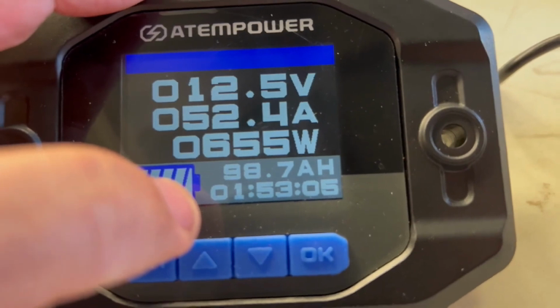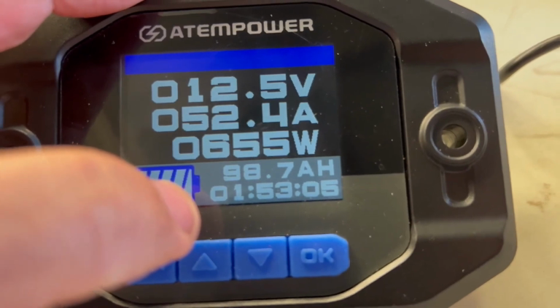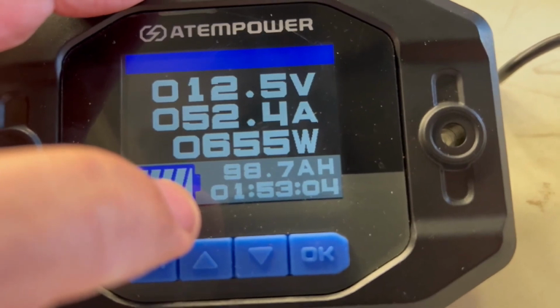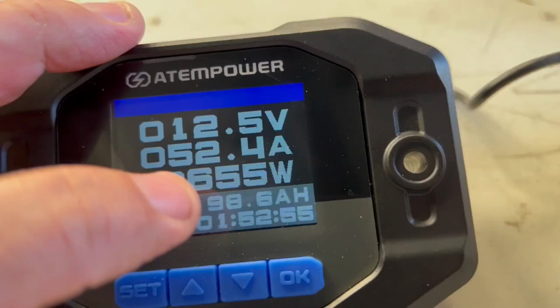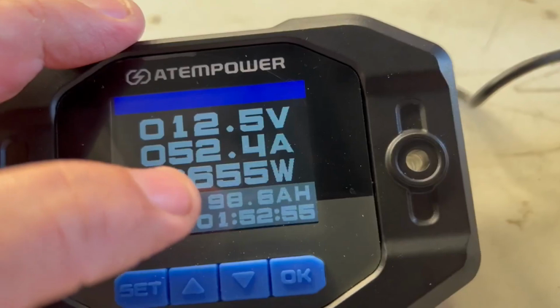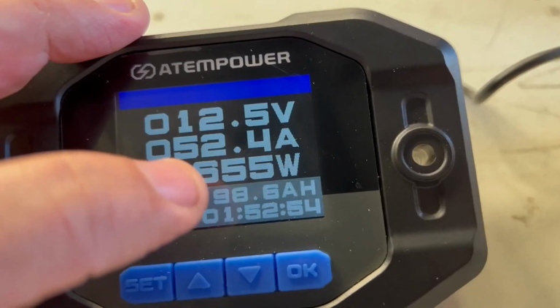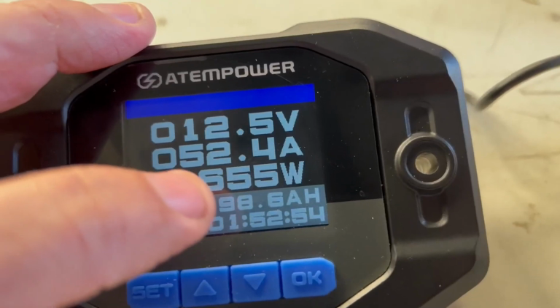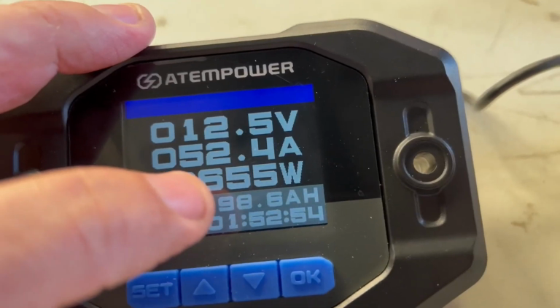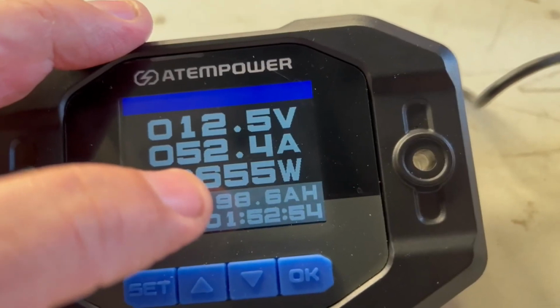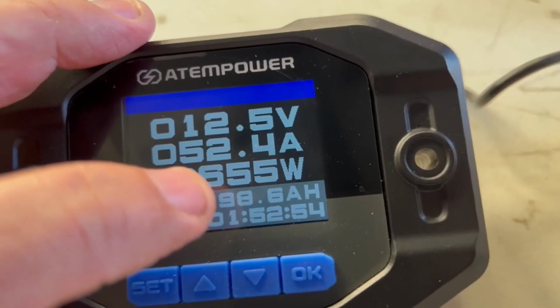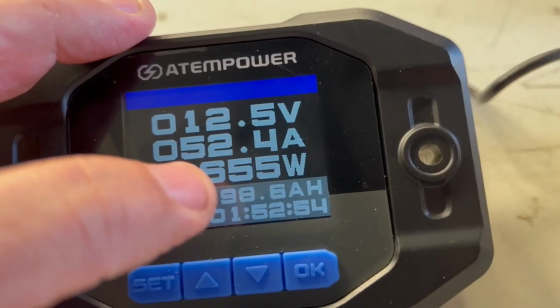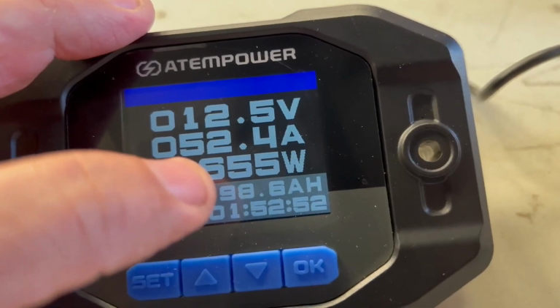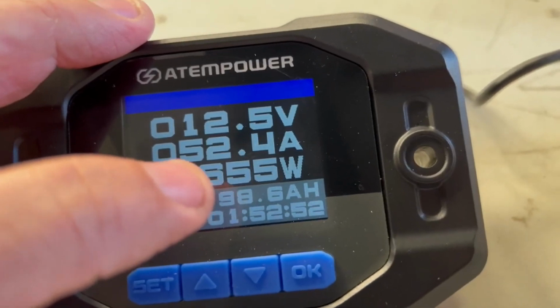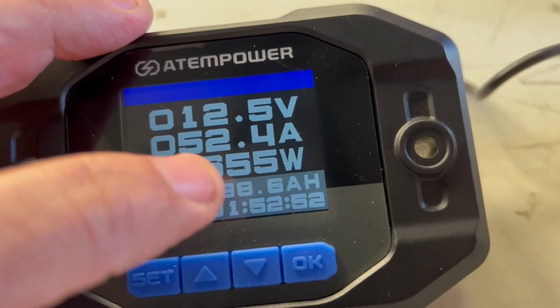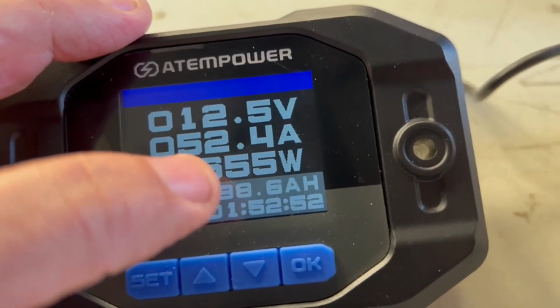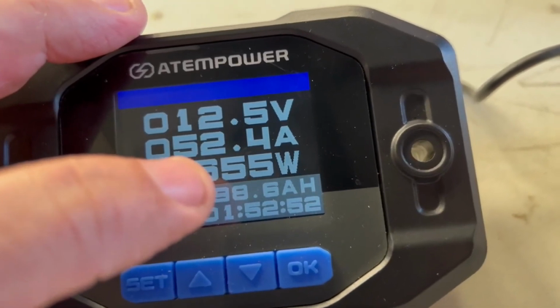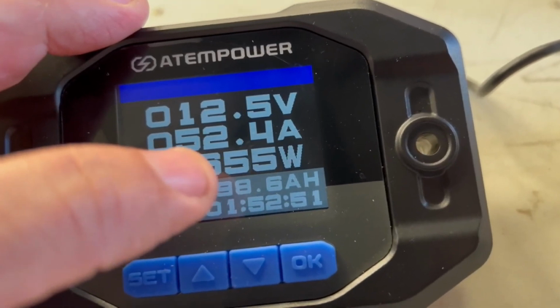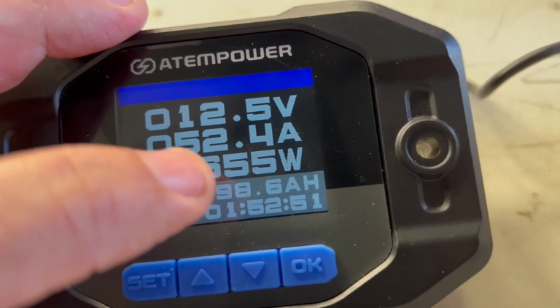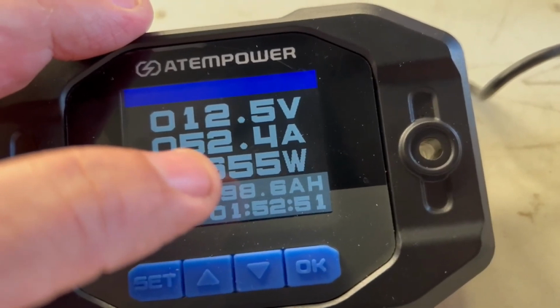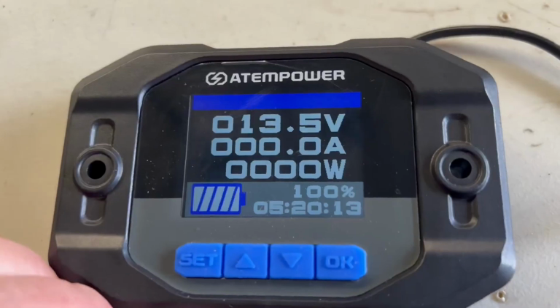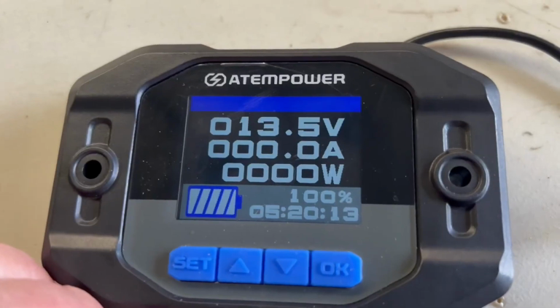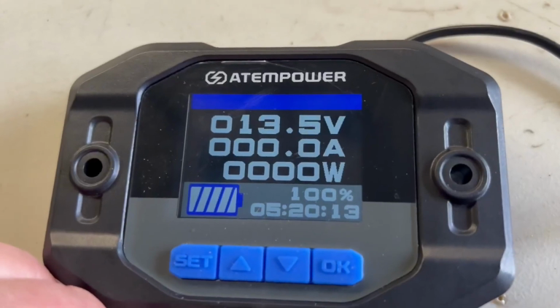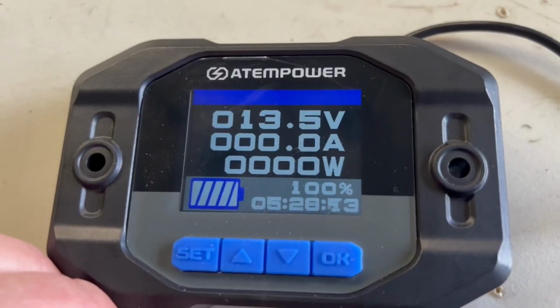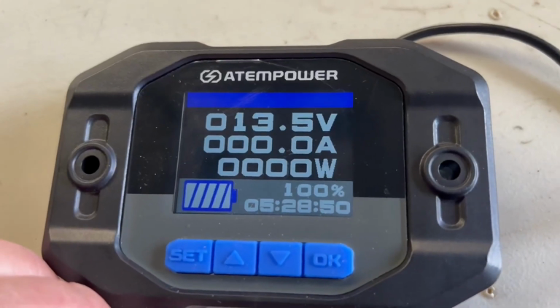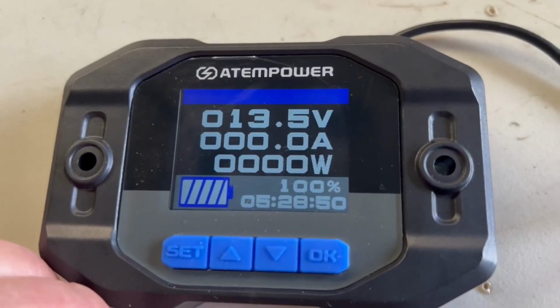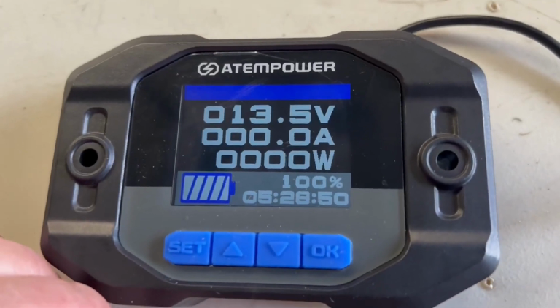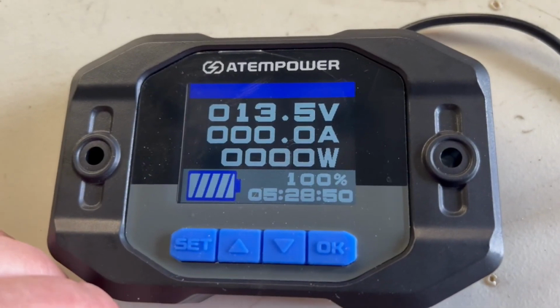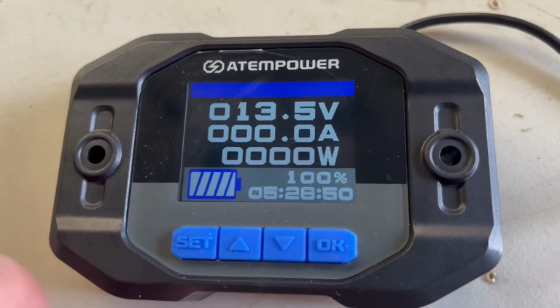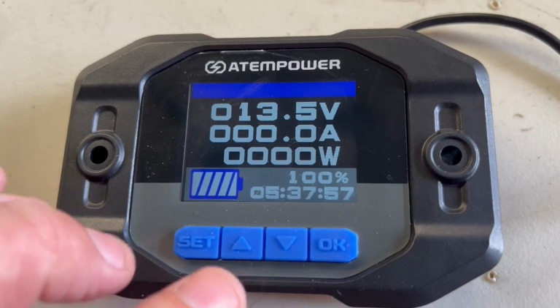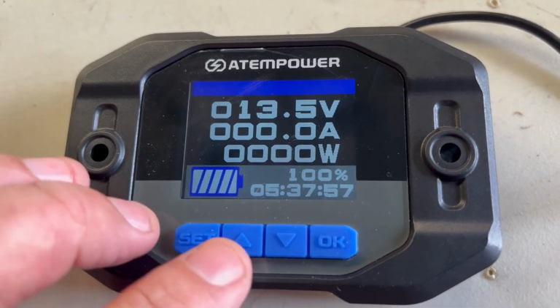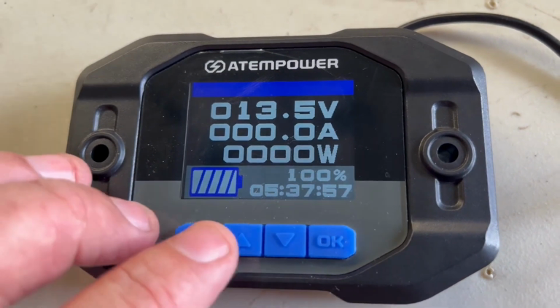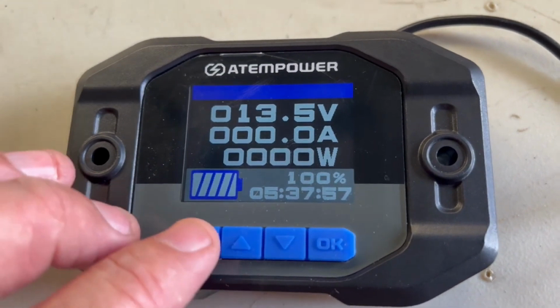We are pulling 52.4 amps, 667 watts, and we've got about one hour and 53 minutes left if we keep drawing at this rate.